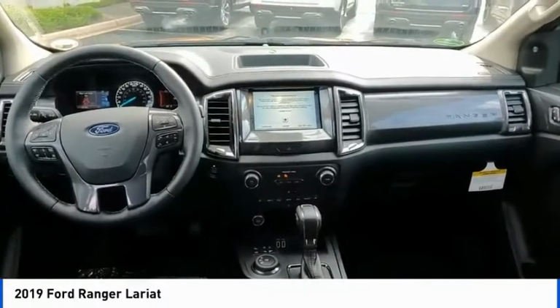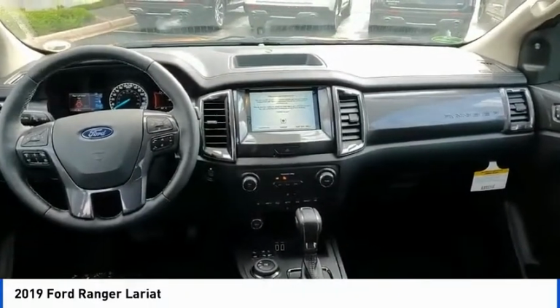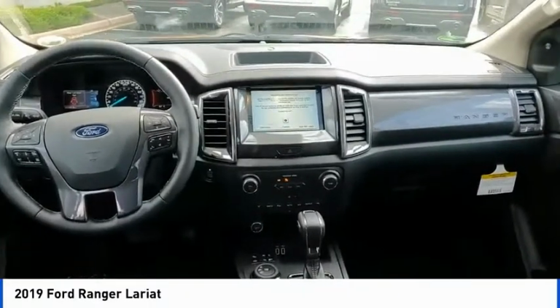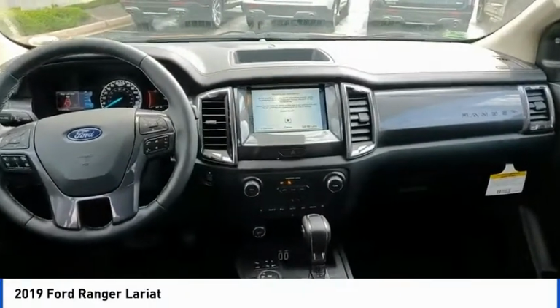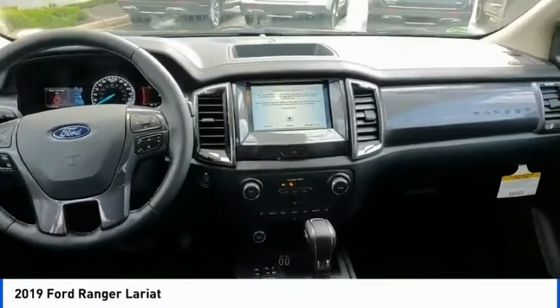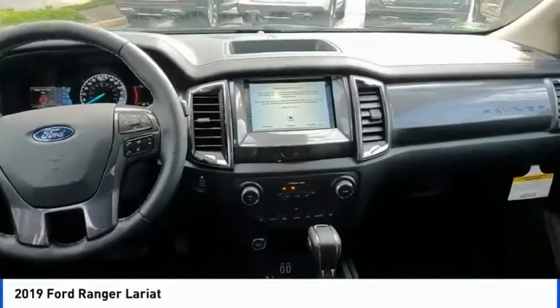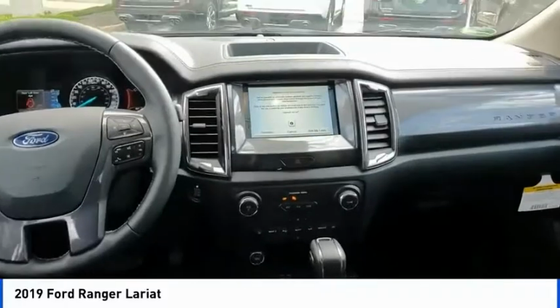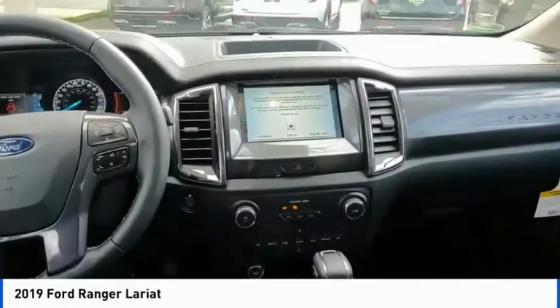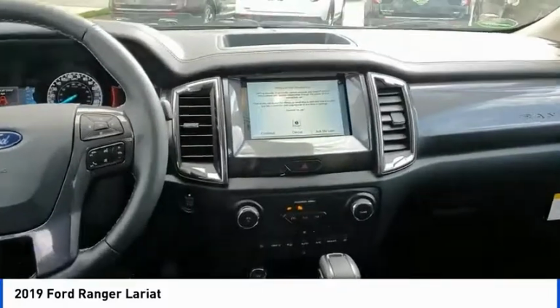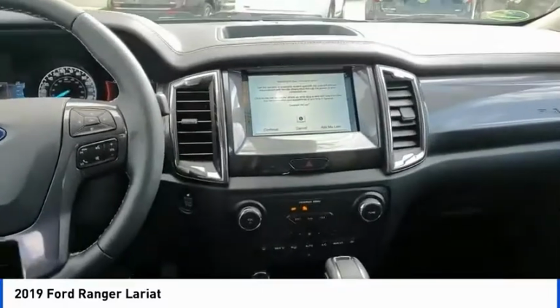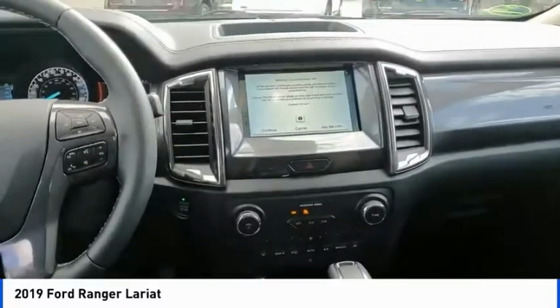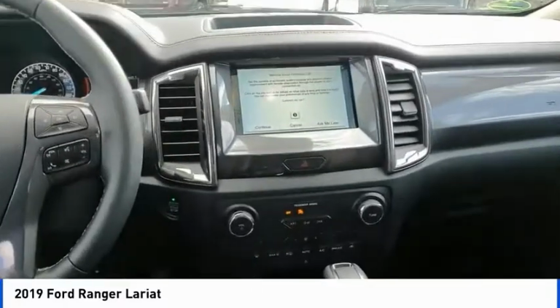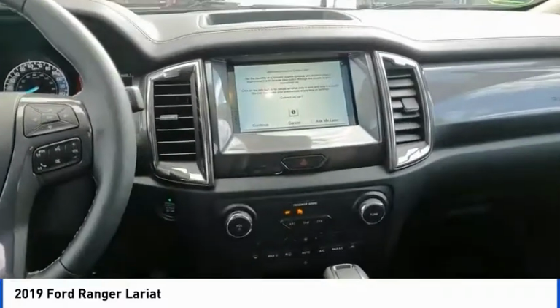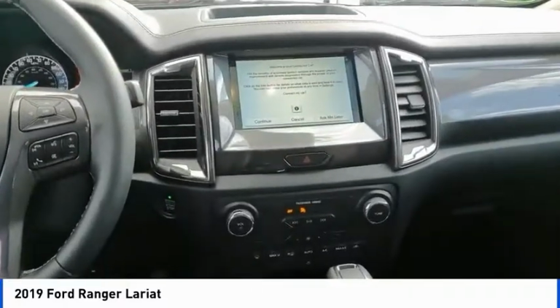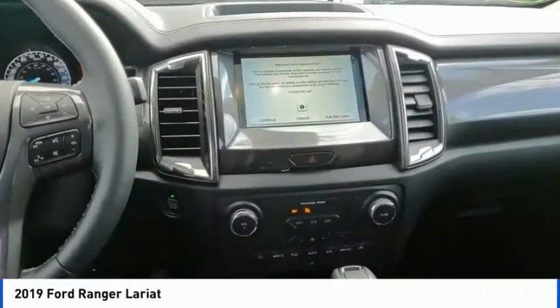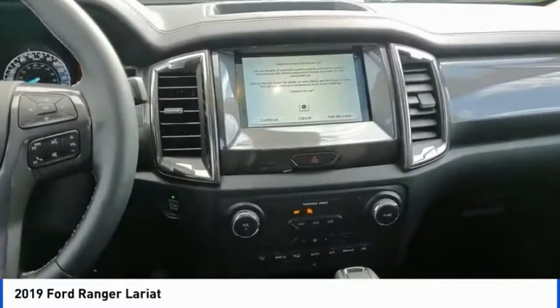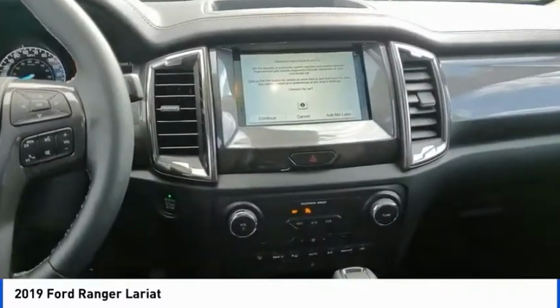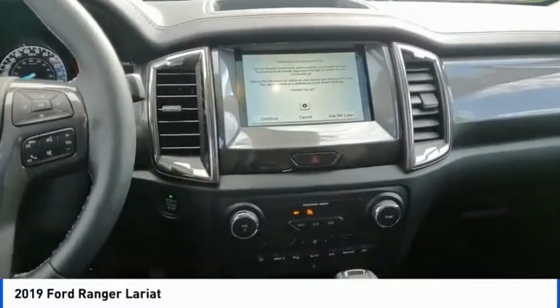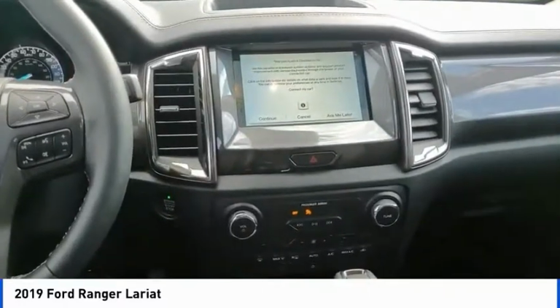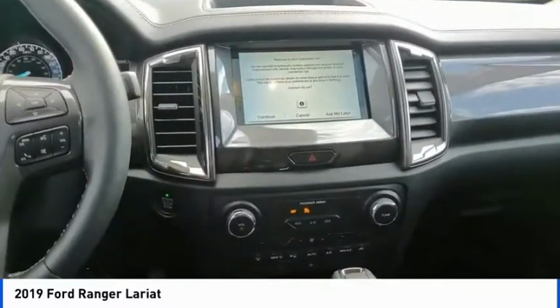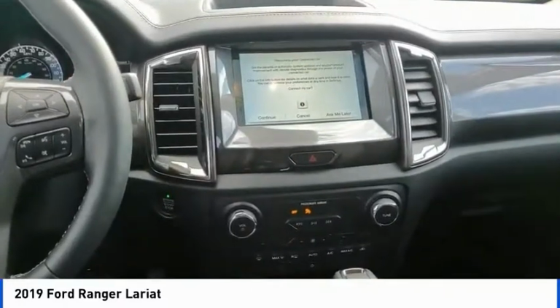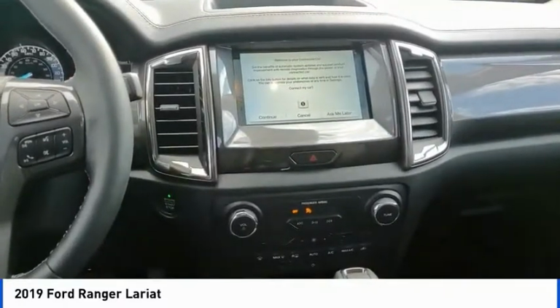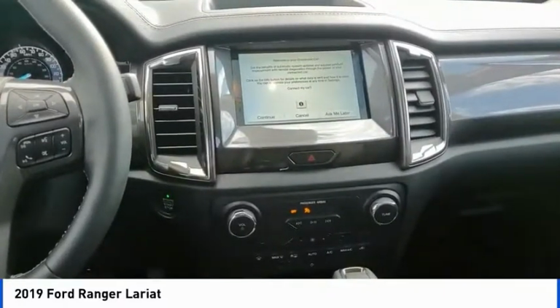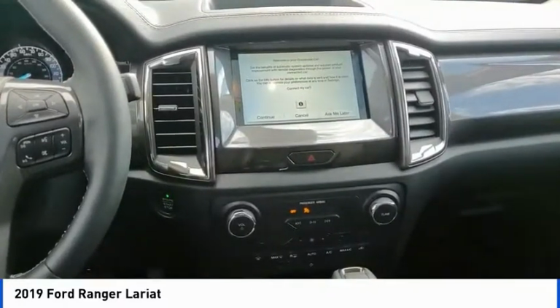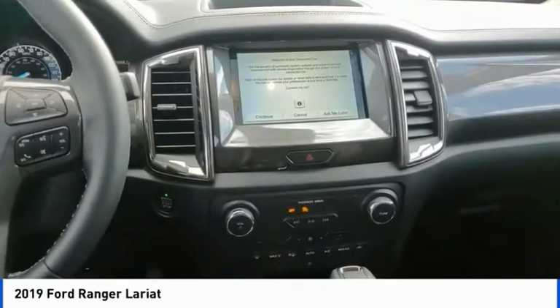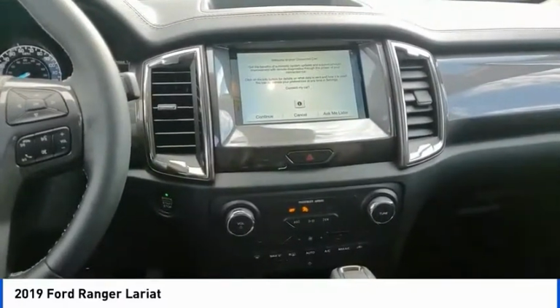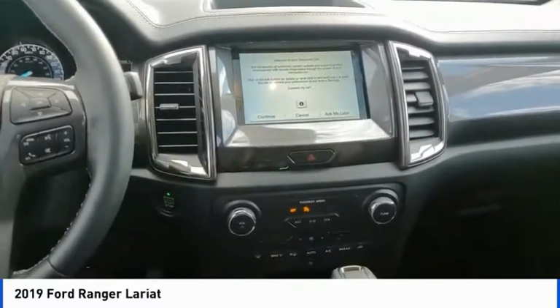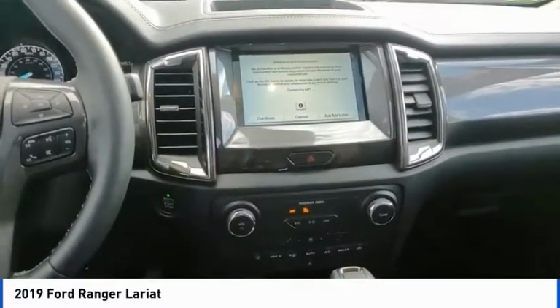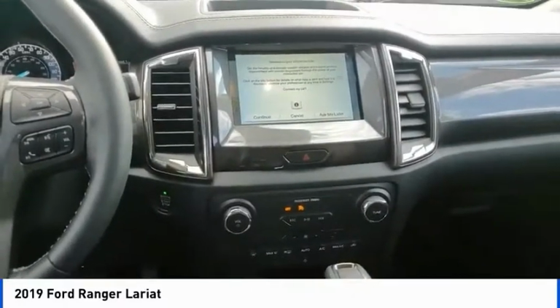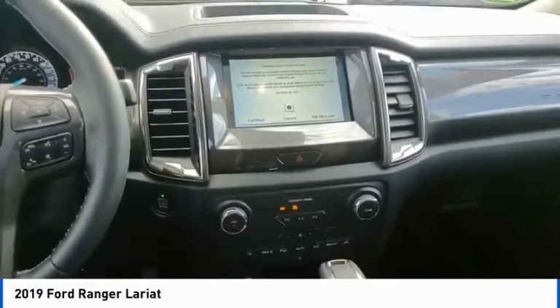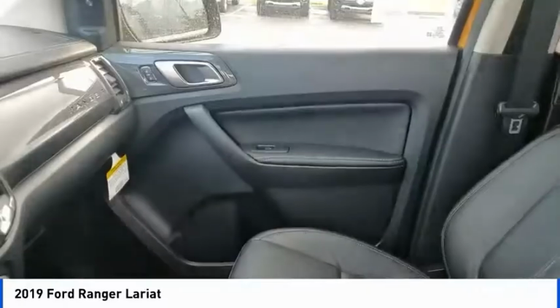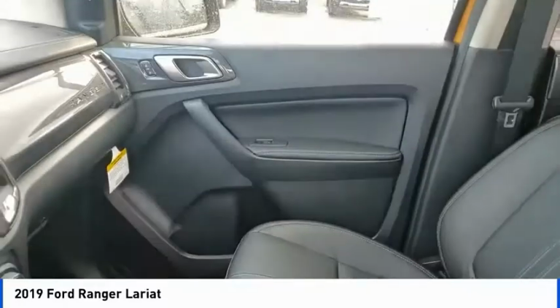Front license plate bracket. Is love at first sight really possible? Let us know when you stop in.